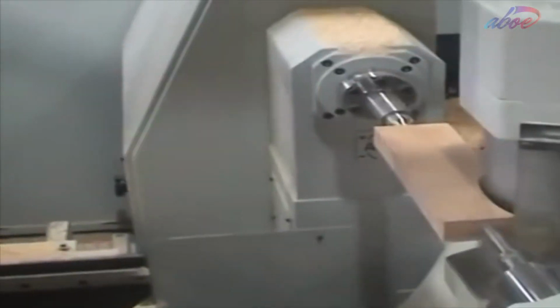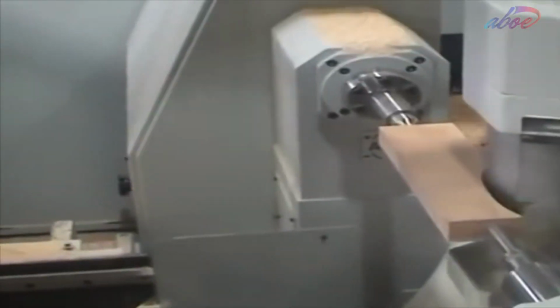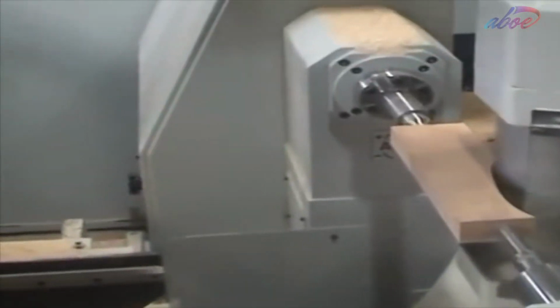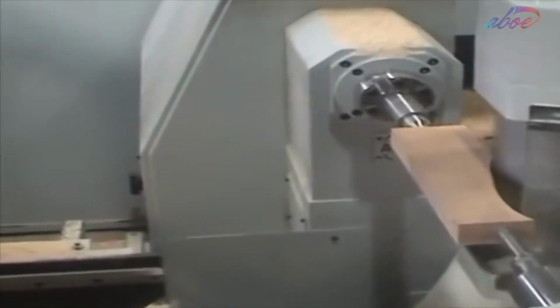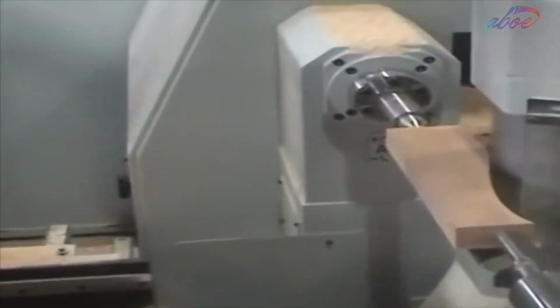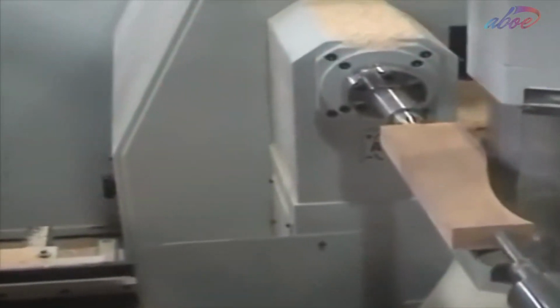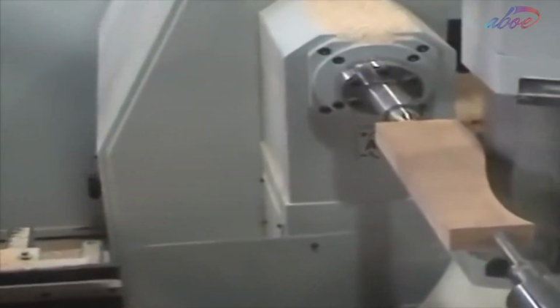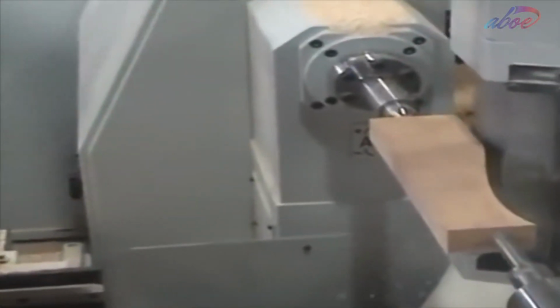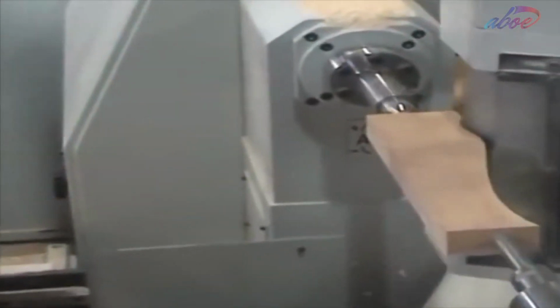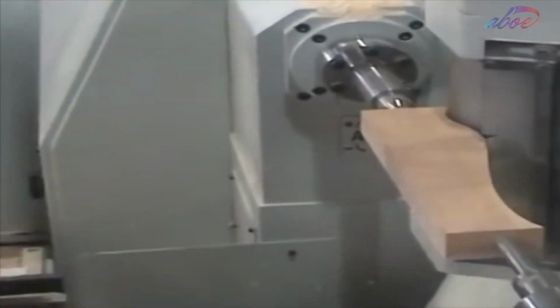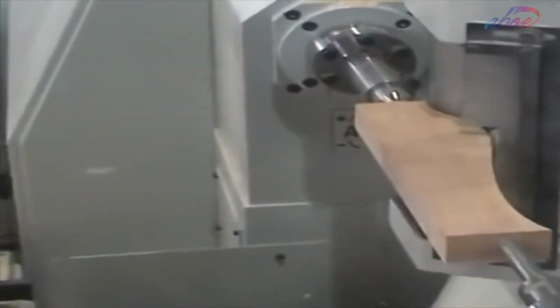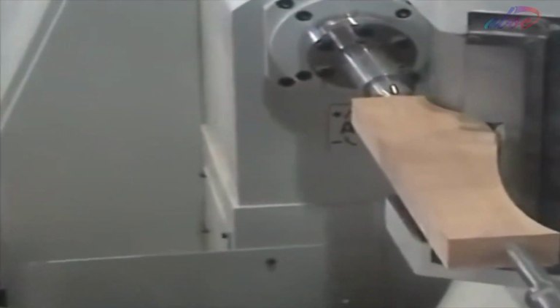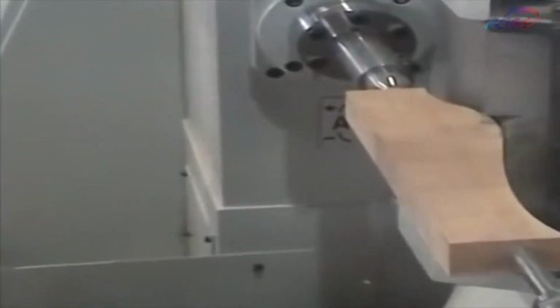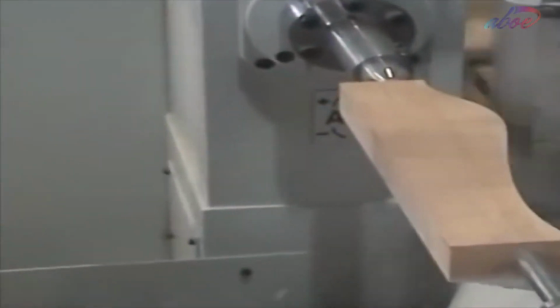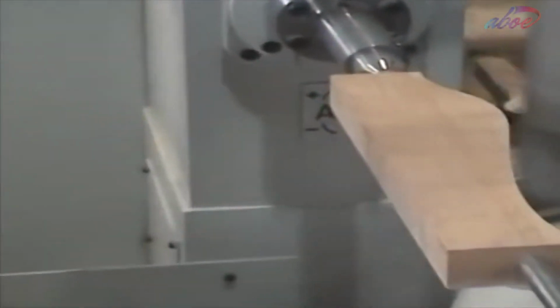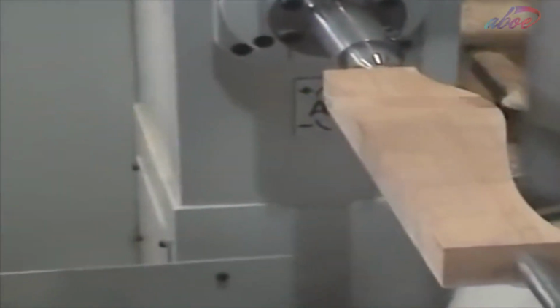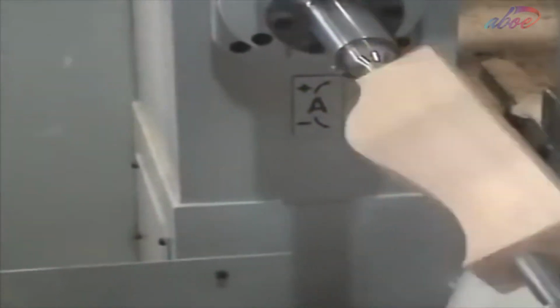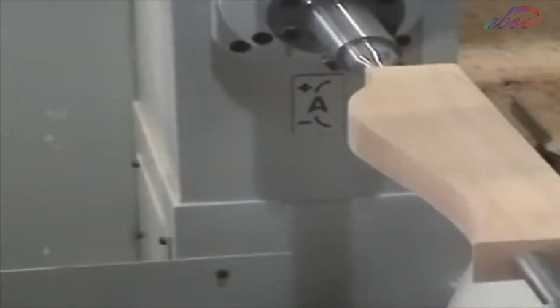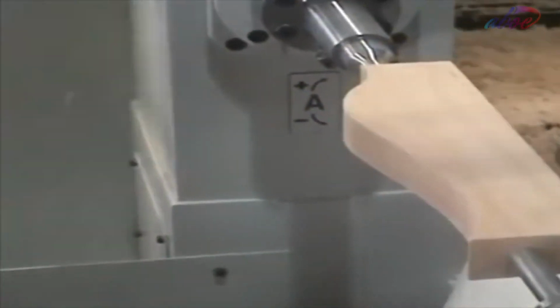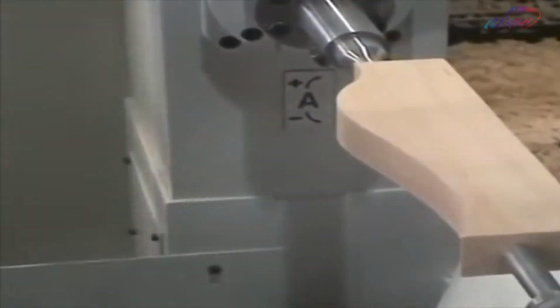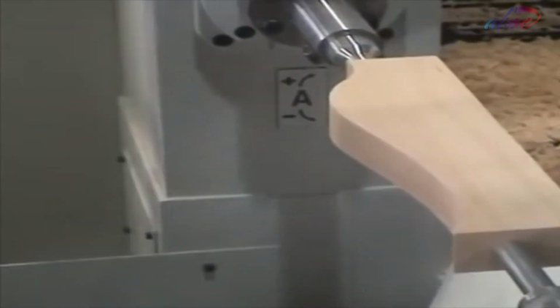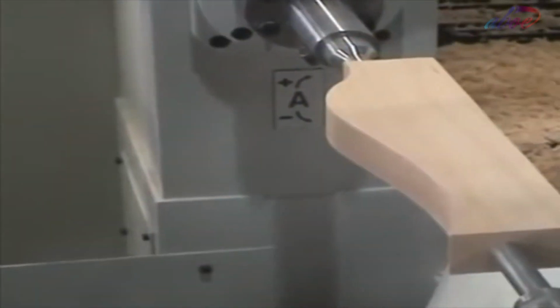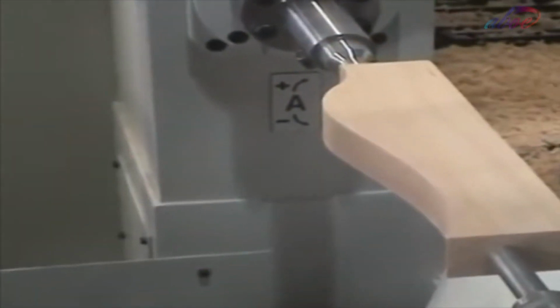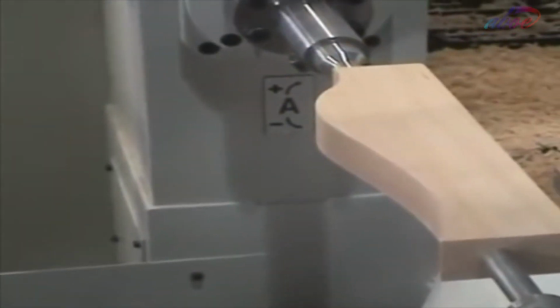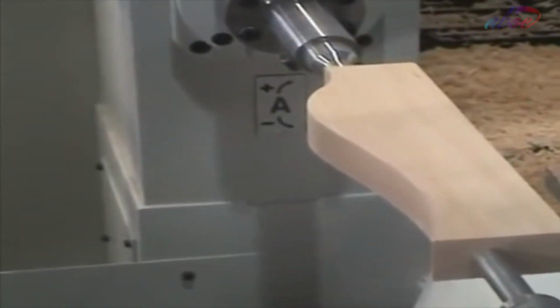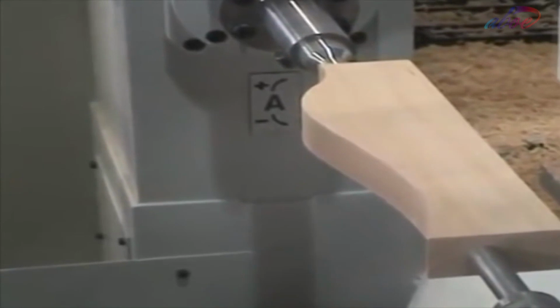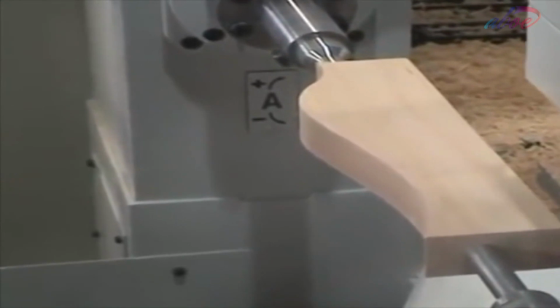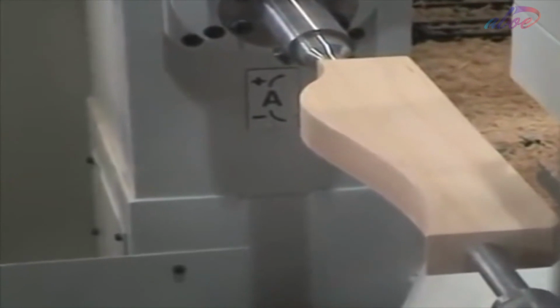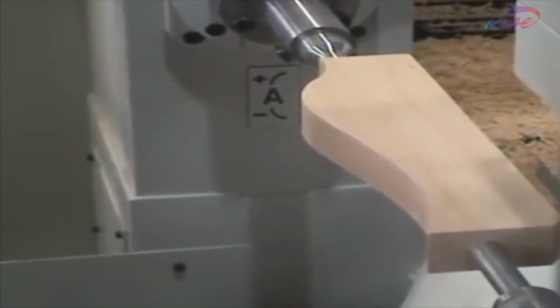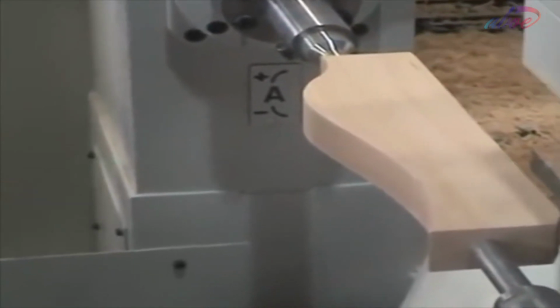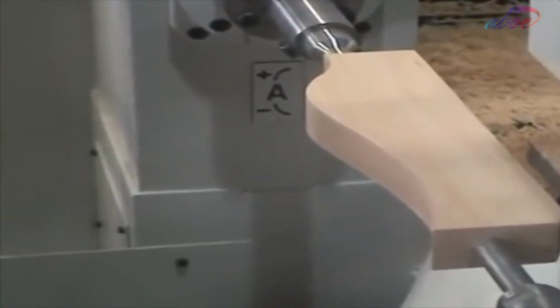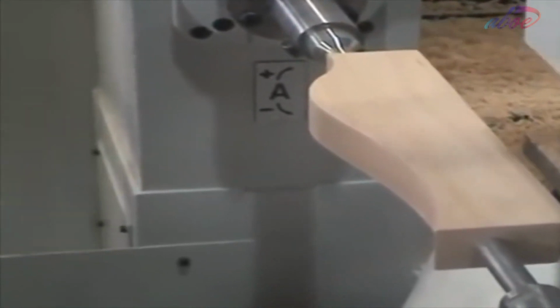A machine in a woodworking factory can cut and decorate a piece of wood into any shape that is desired.